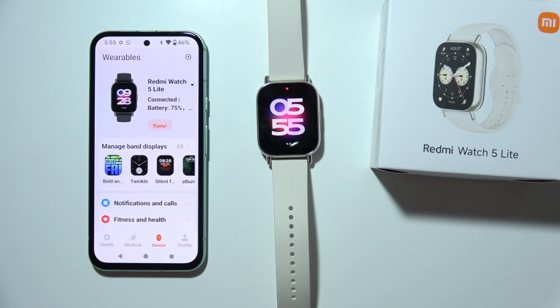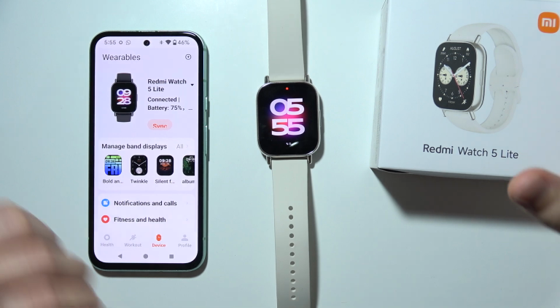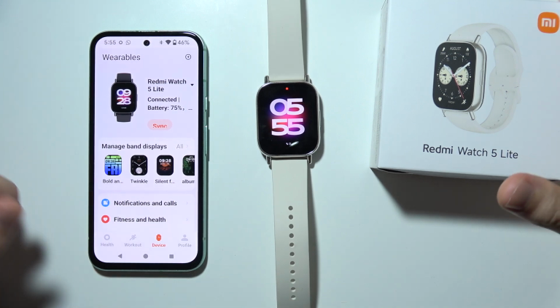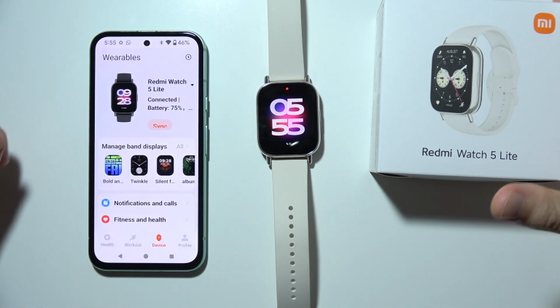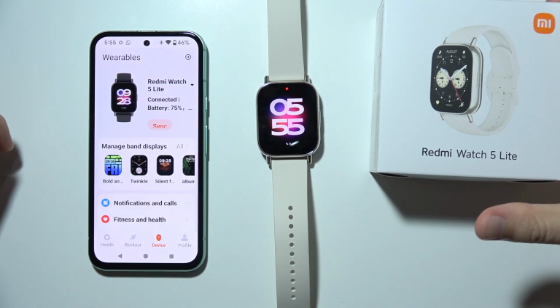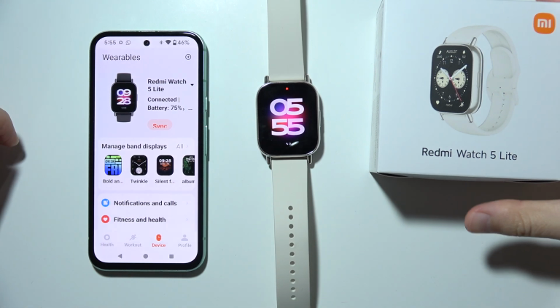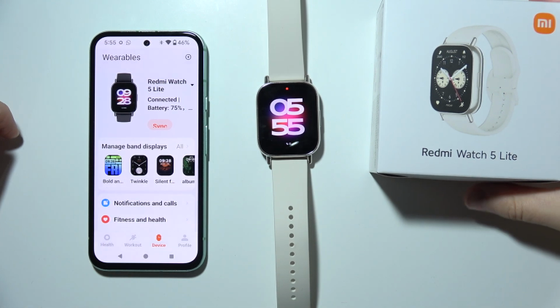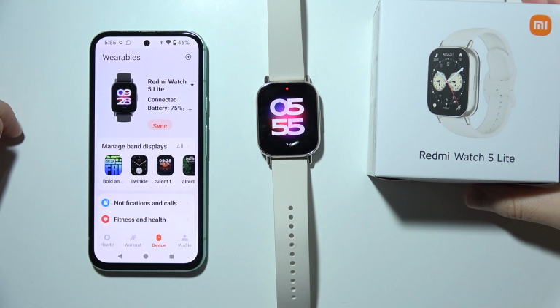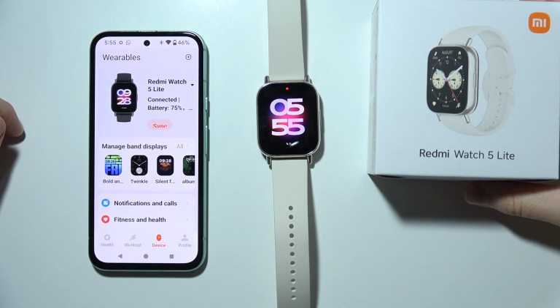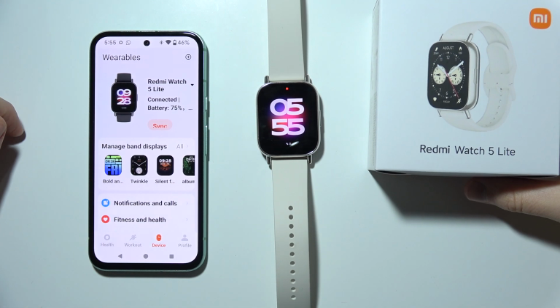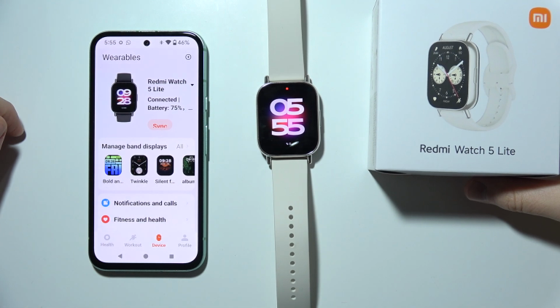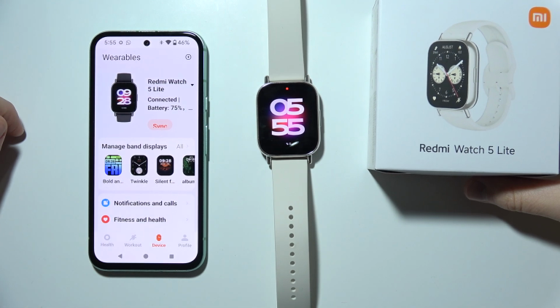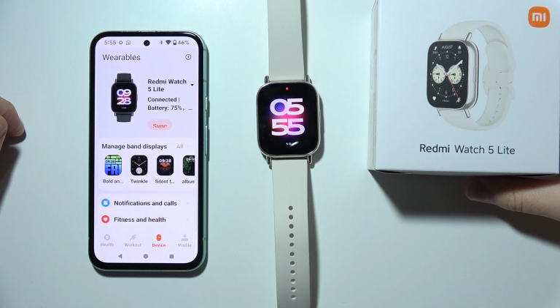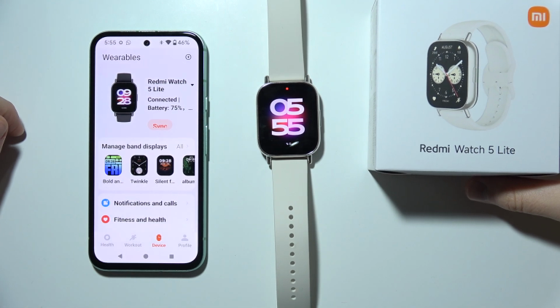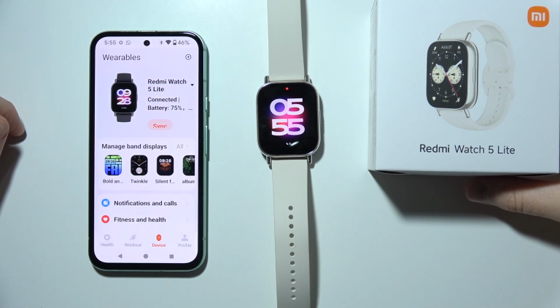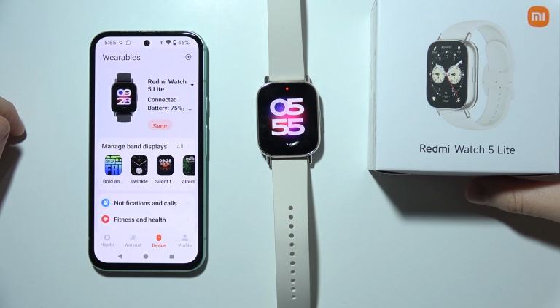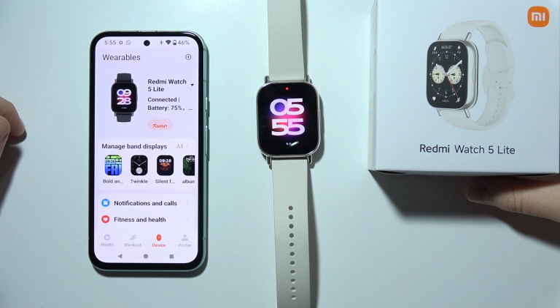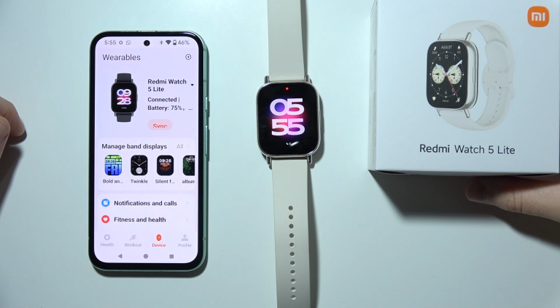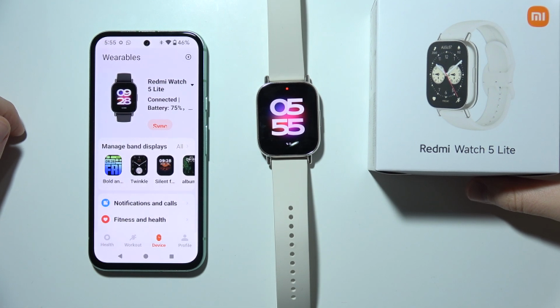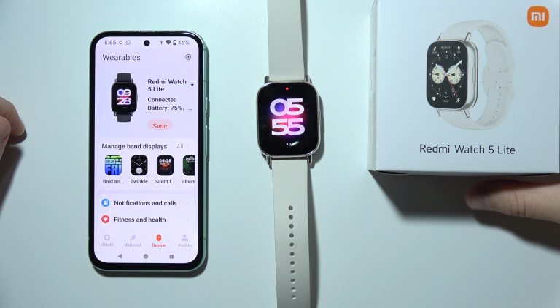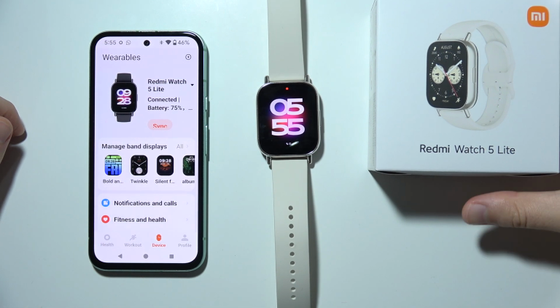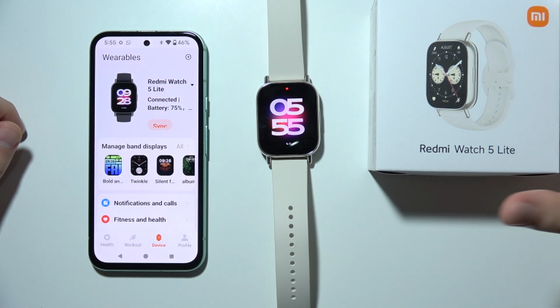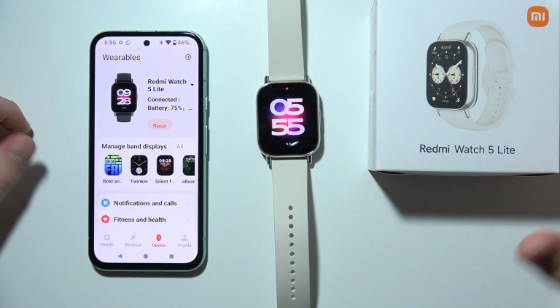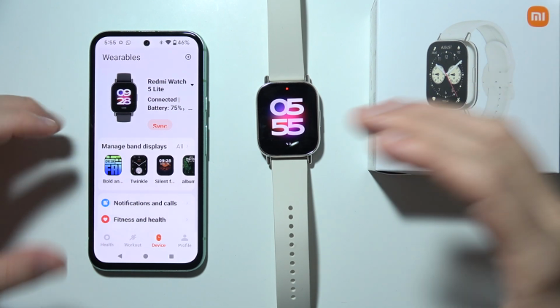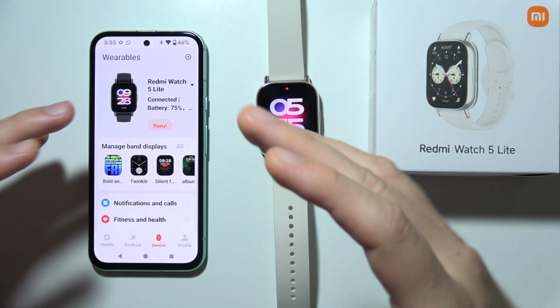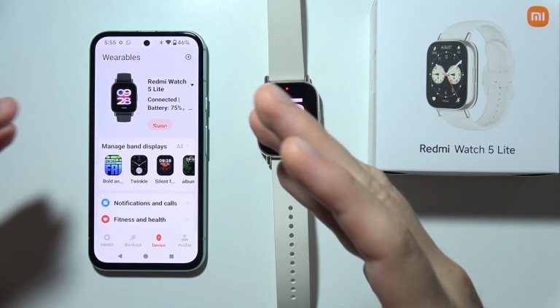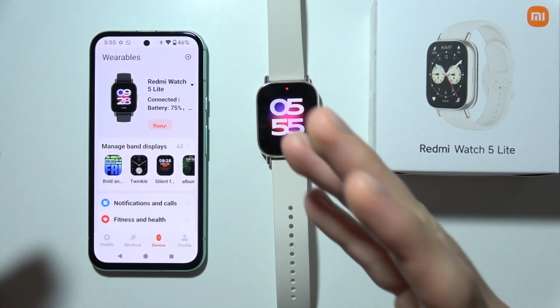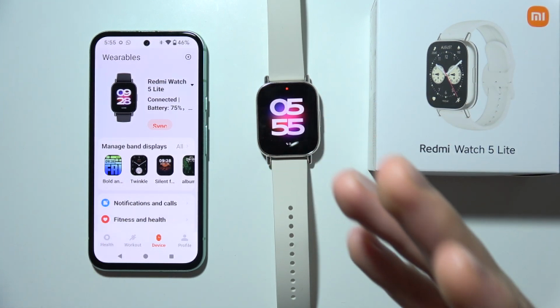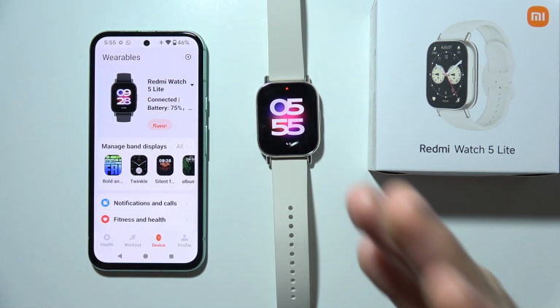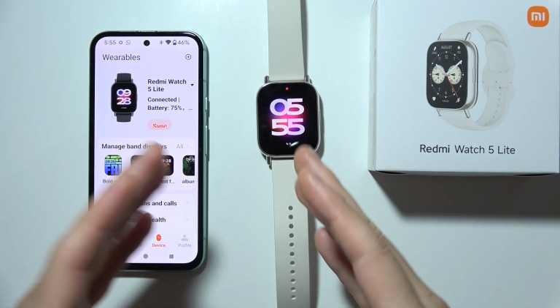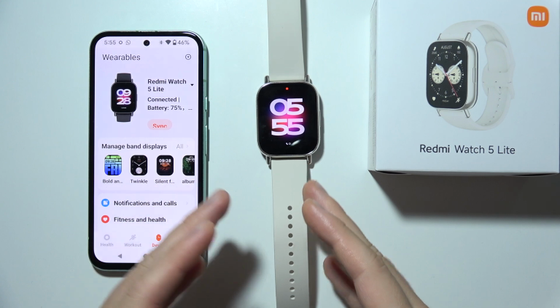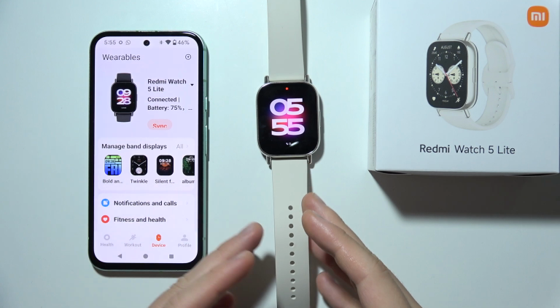Hello, let me show you how you can fix this issue when you cannot receive phone calls on your Redmi Watch.